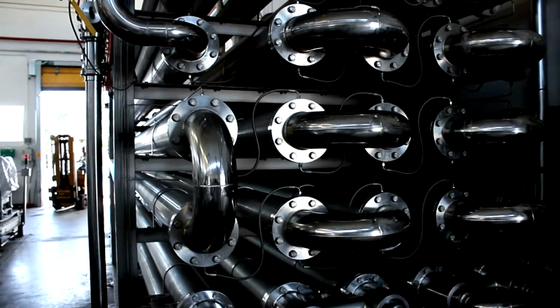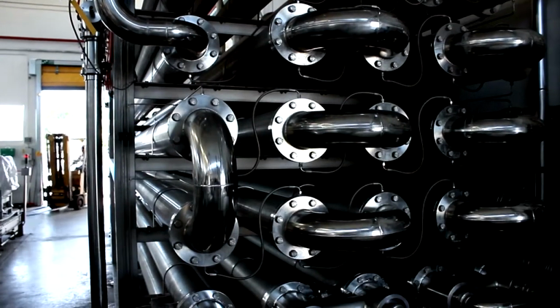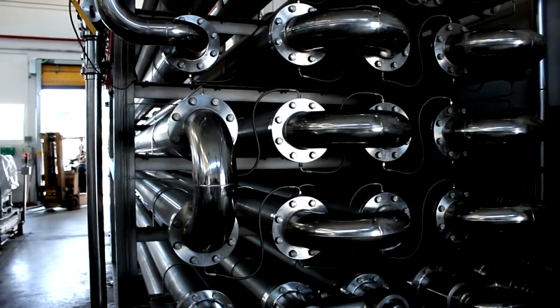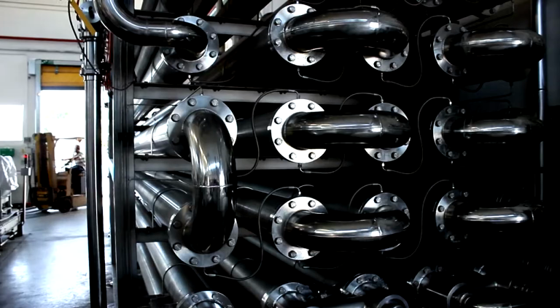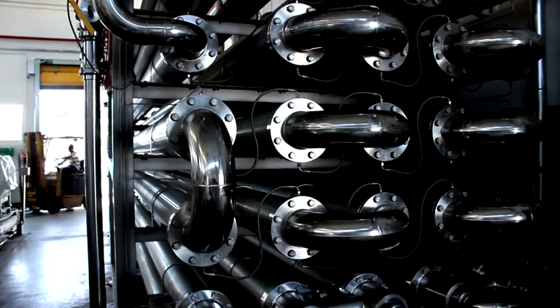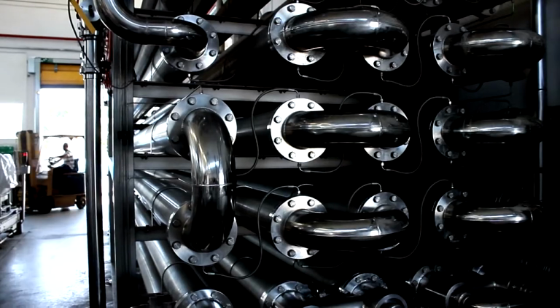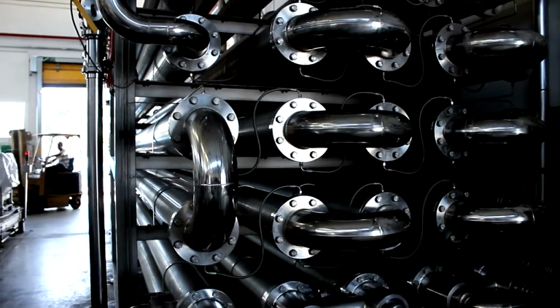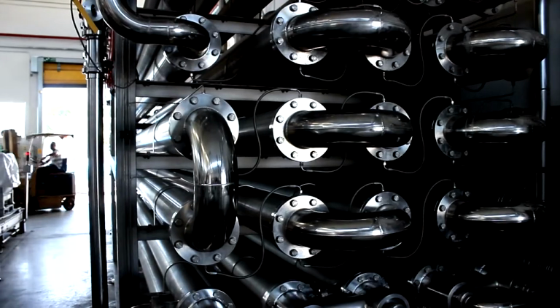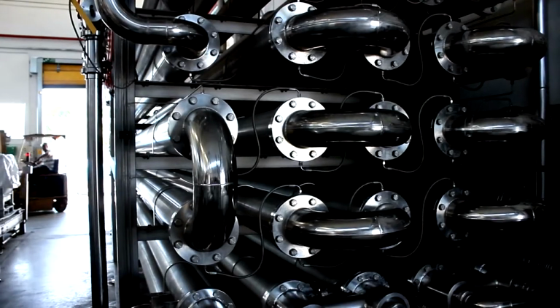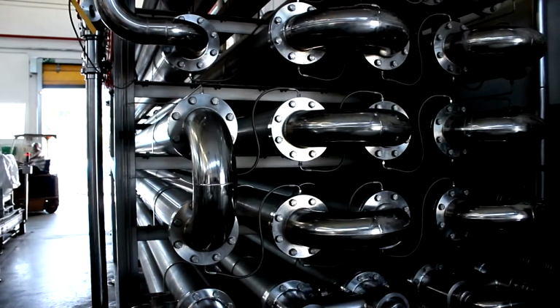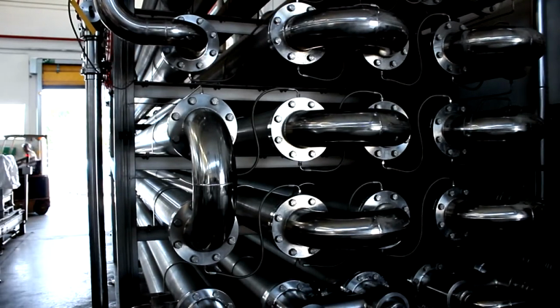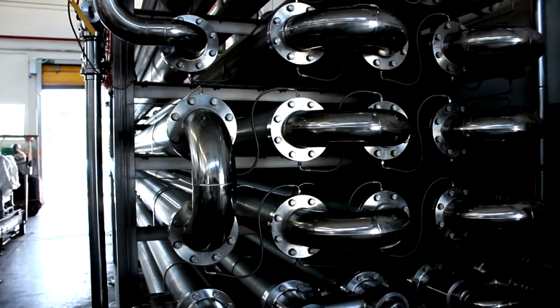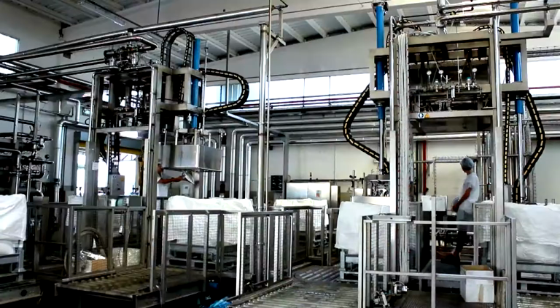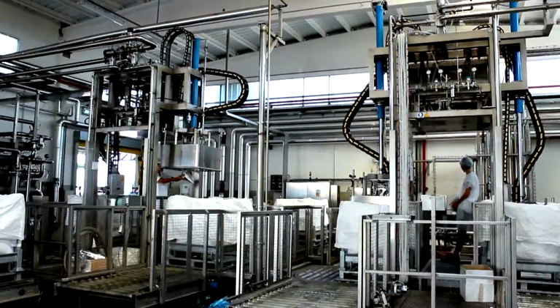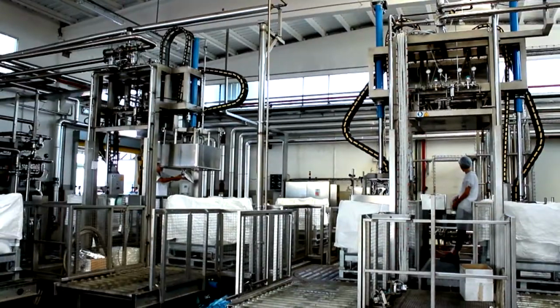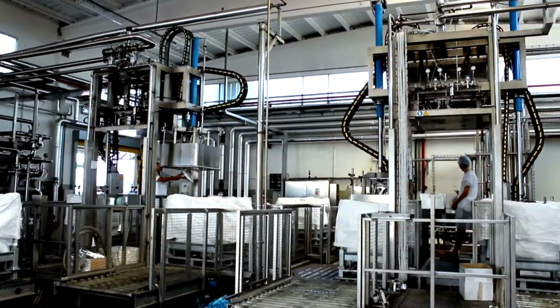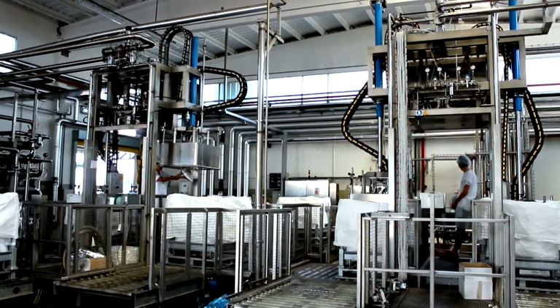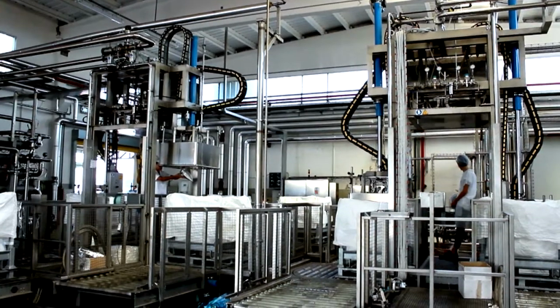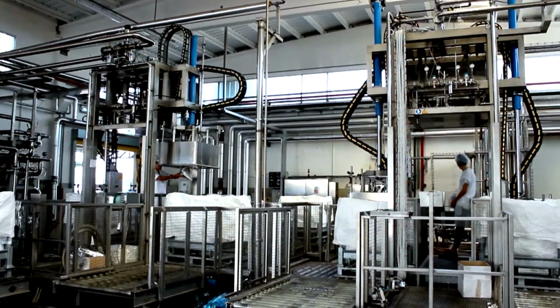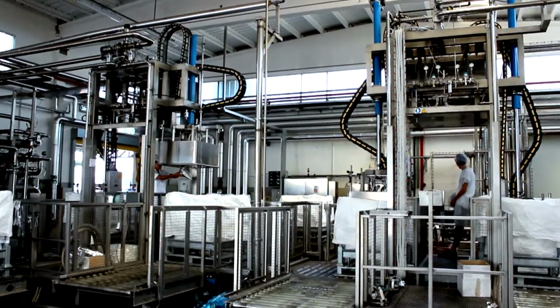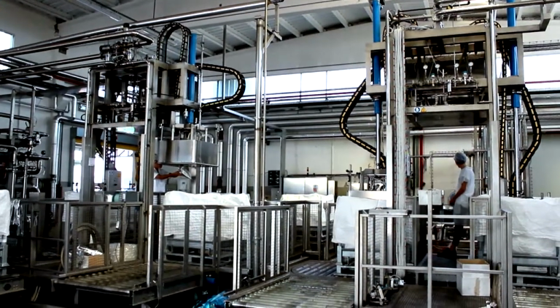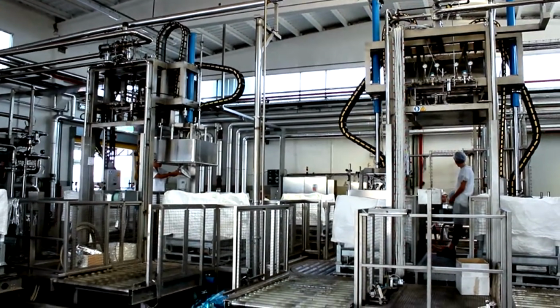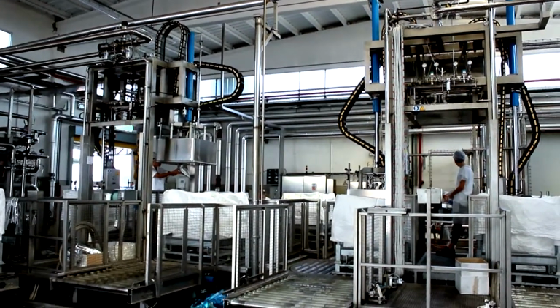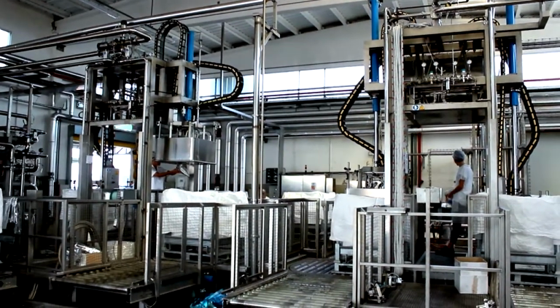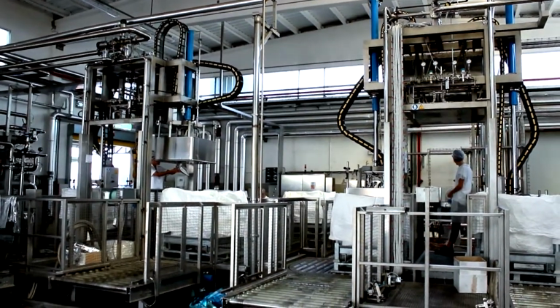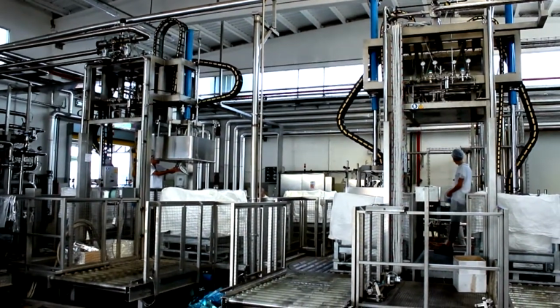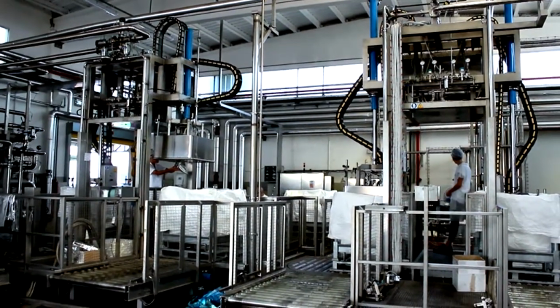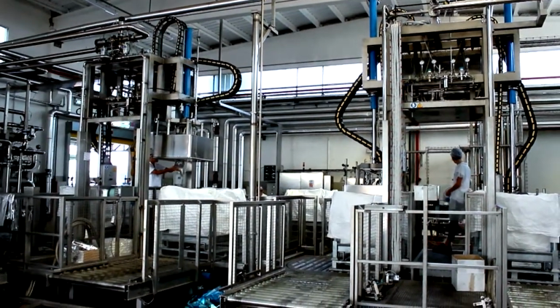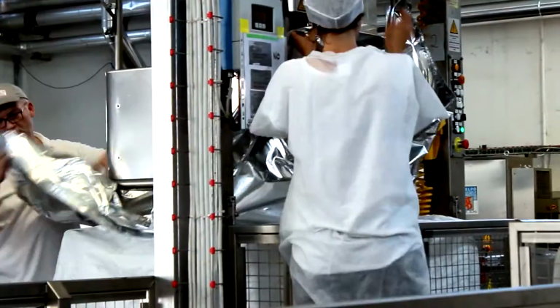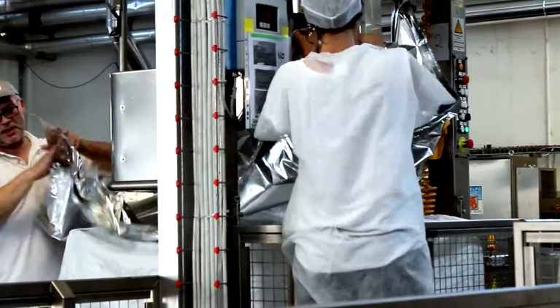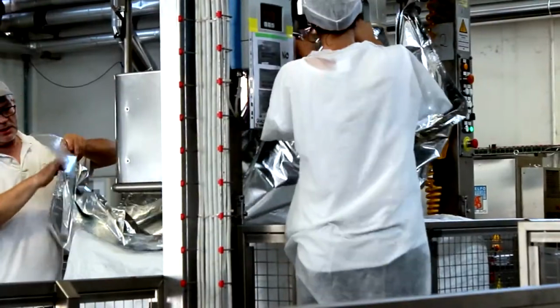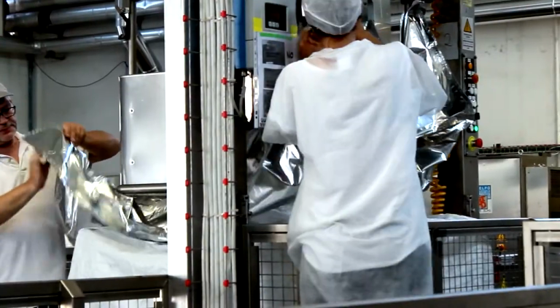Here, a tubular sterilizer fills 1,000 liter aseptic bags with finished product.